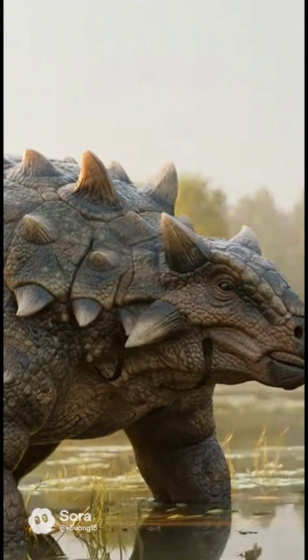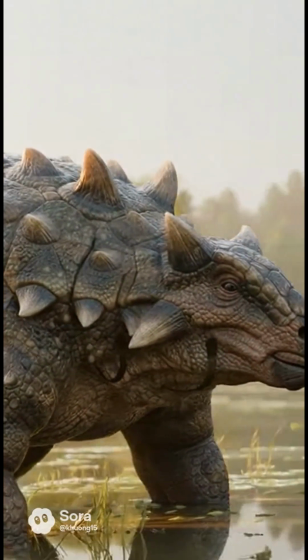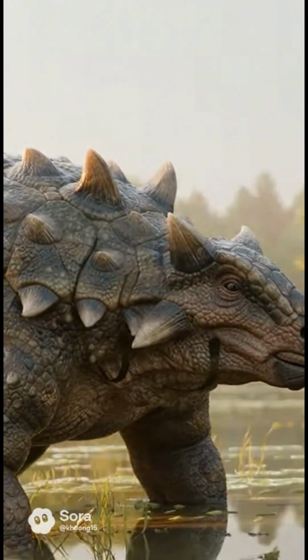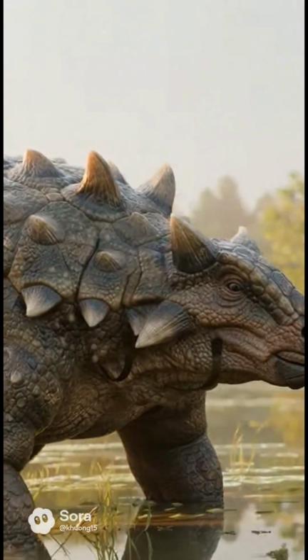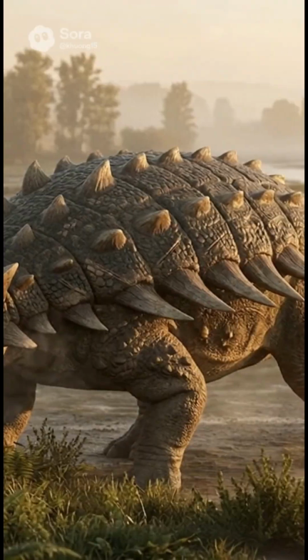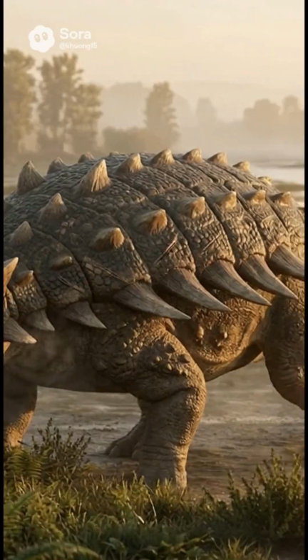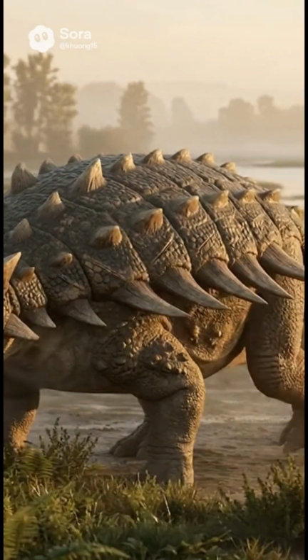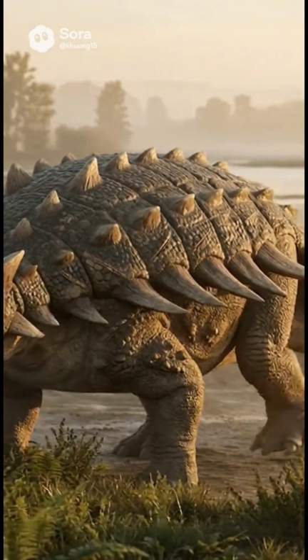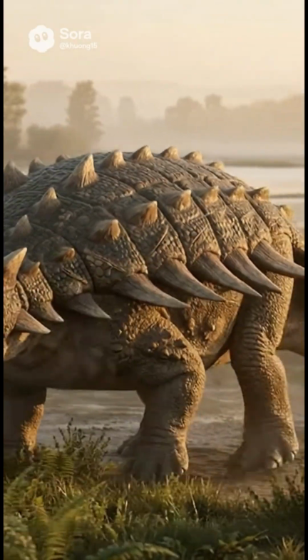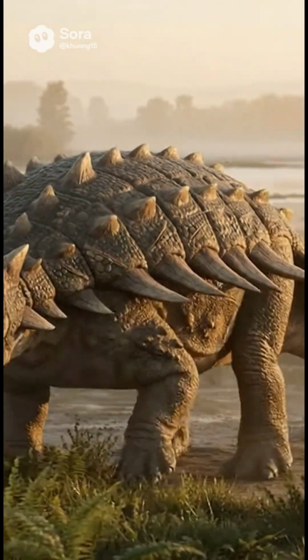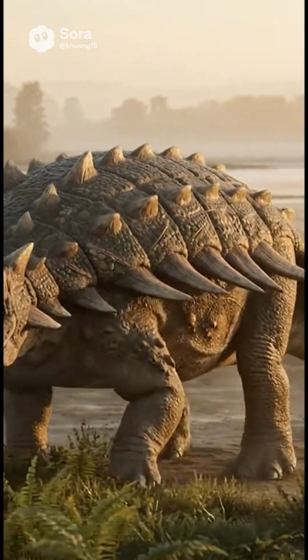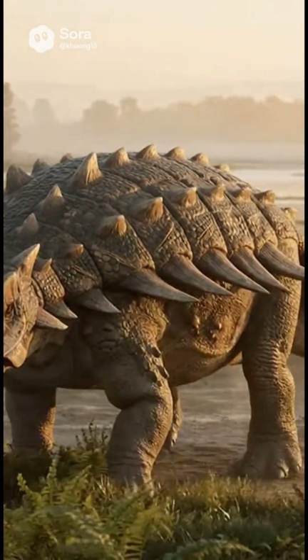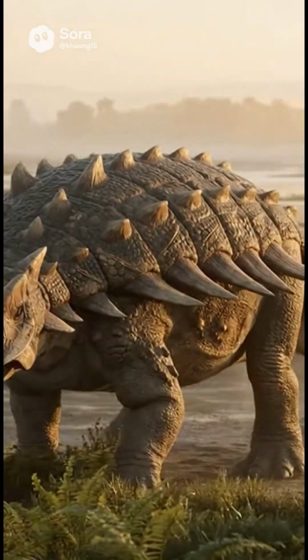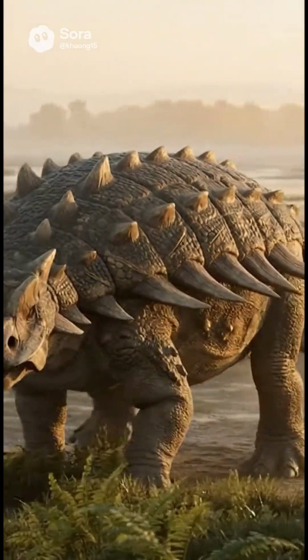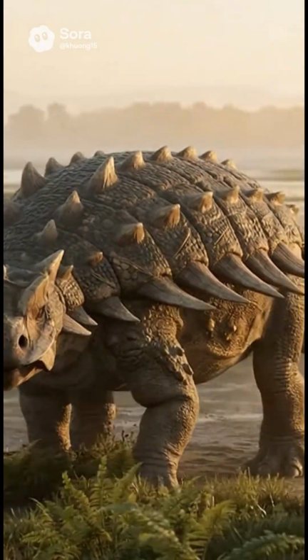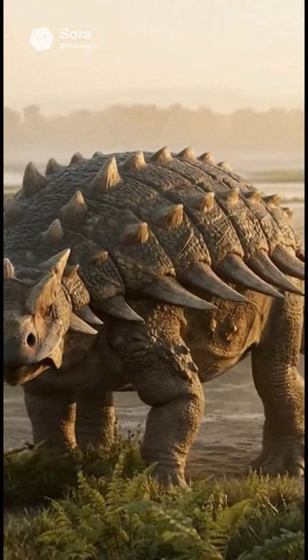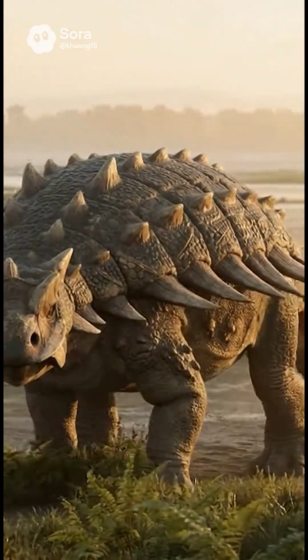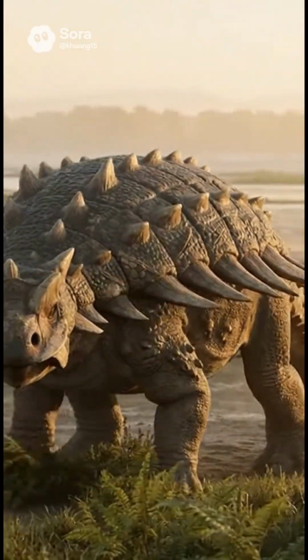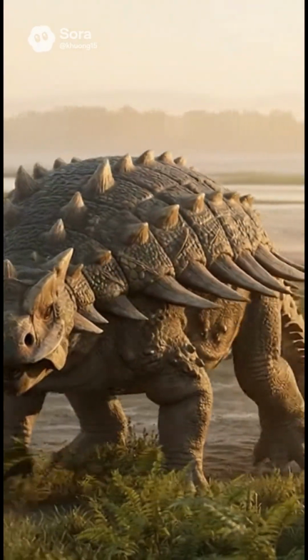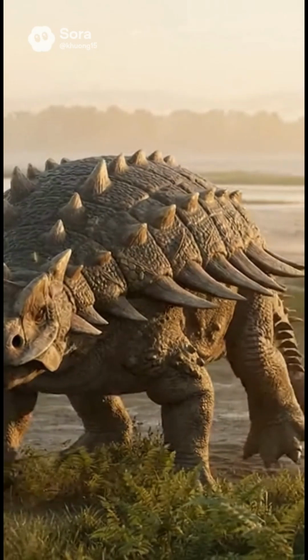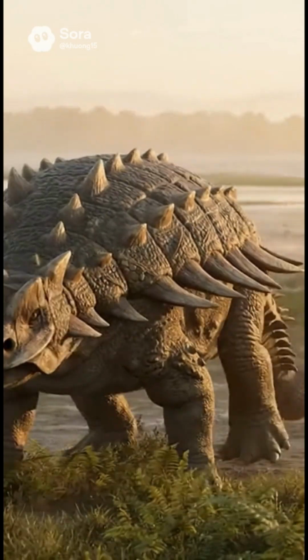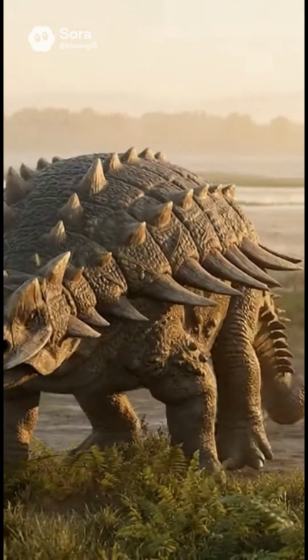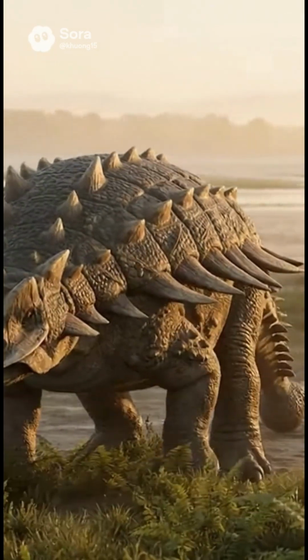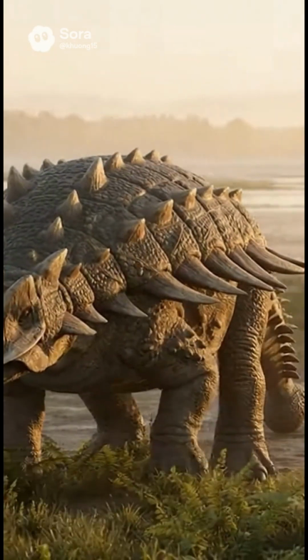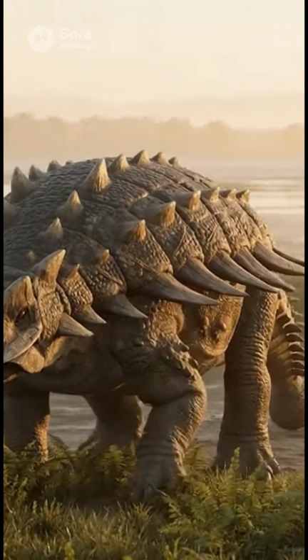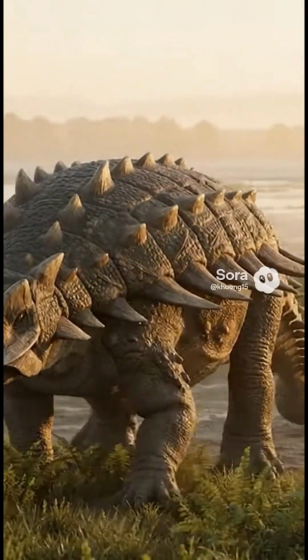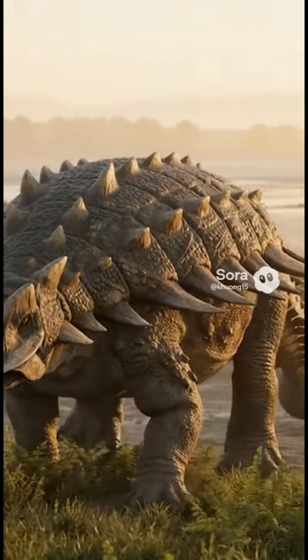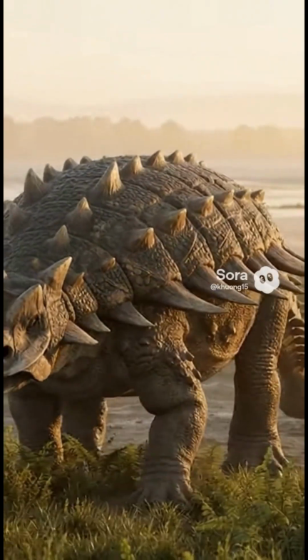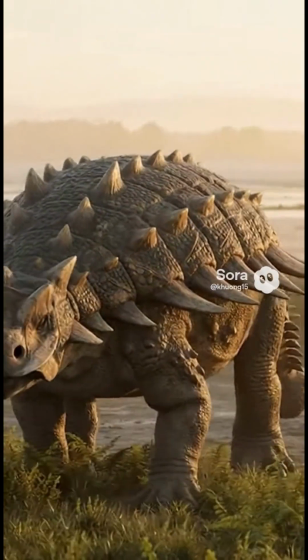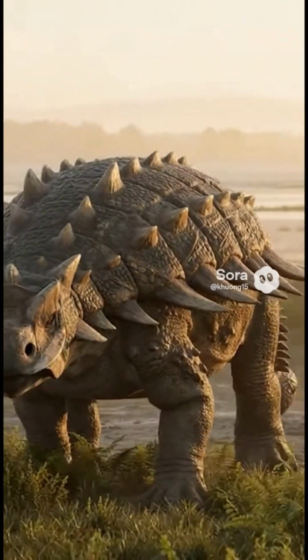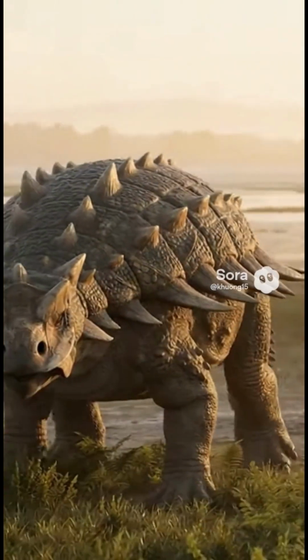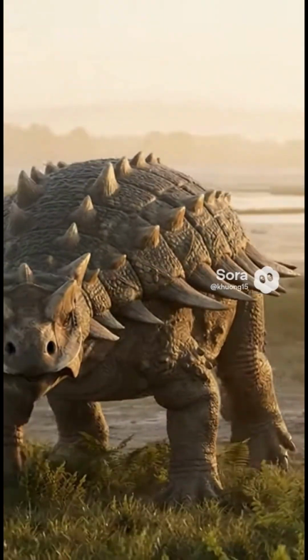Heavy shoulders and hips anchored big muscles to move all that armor. It wasn't fast, but it didn't need to be. Its plan was: stand firm, swing once.